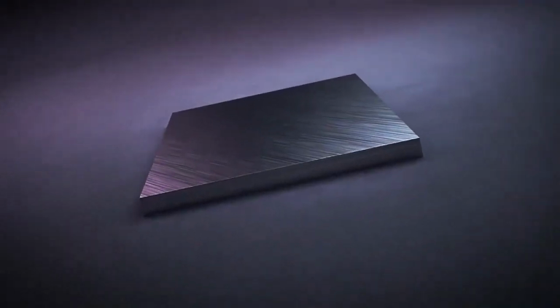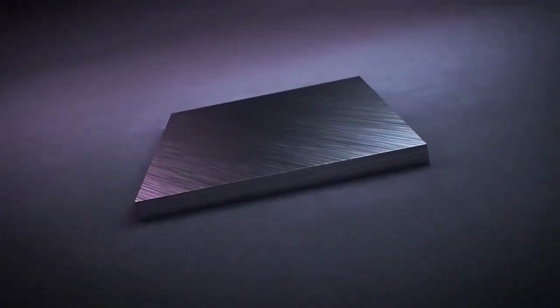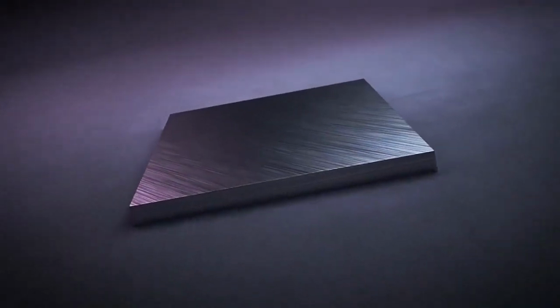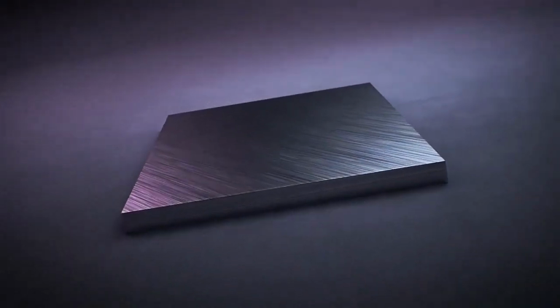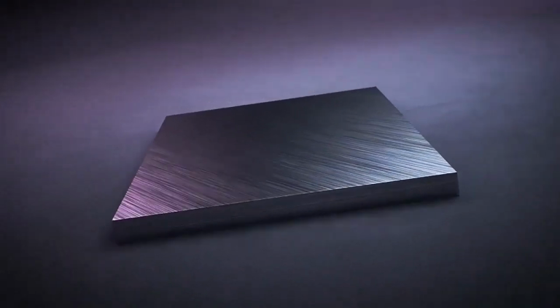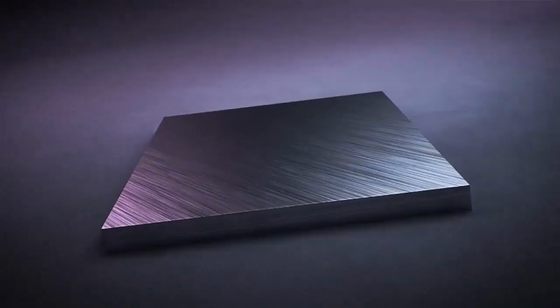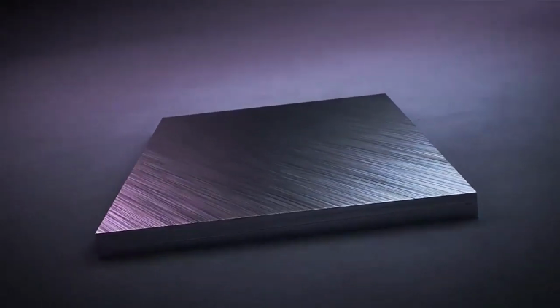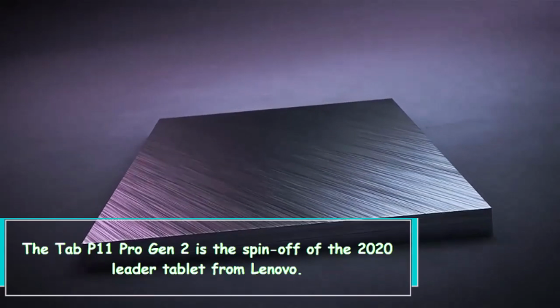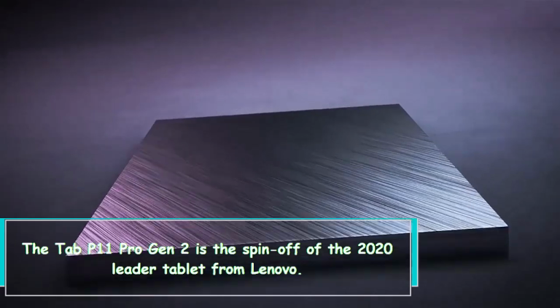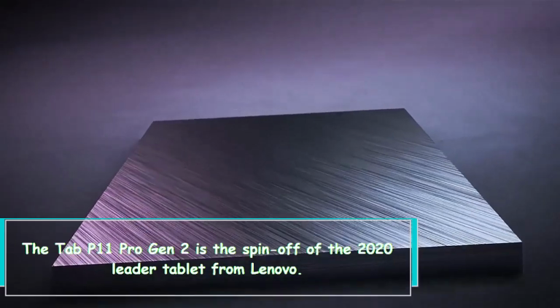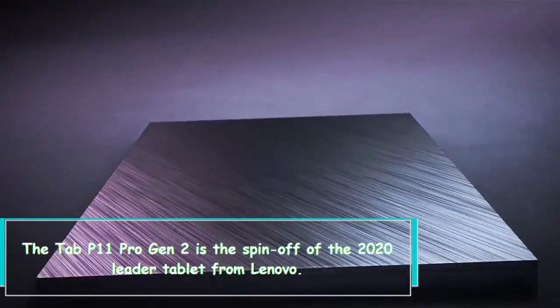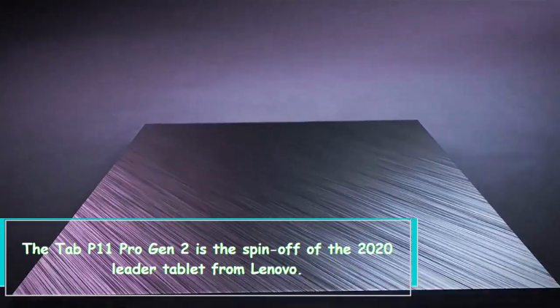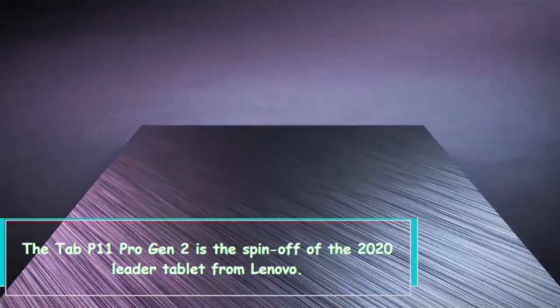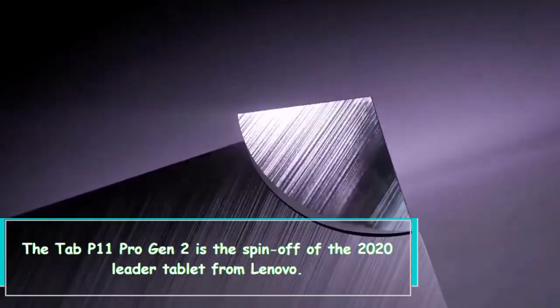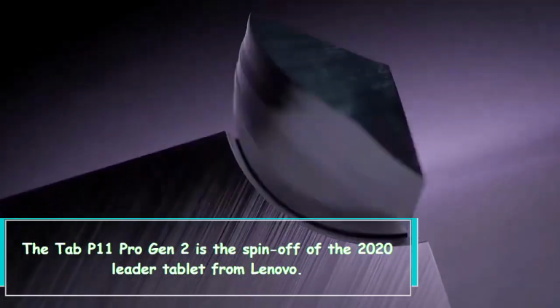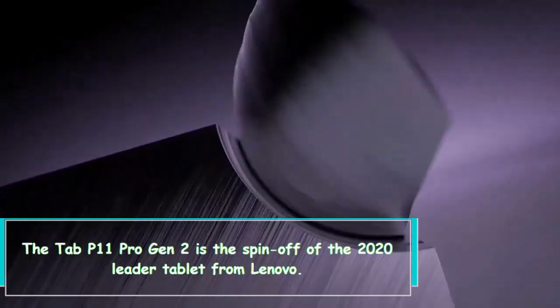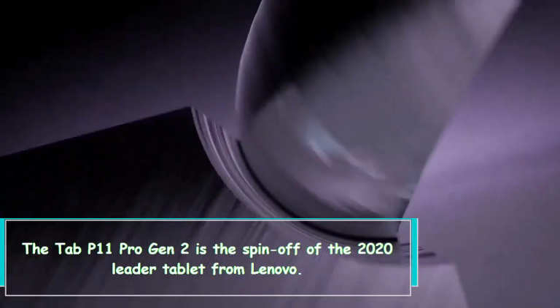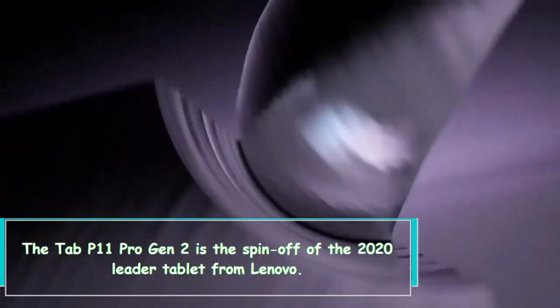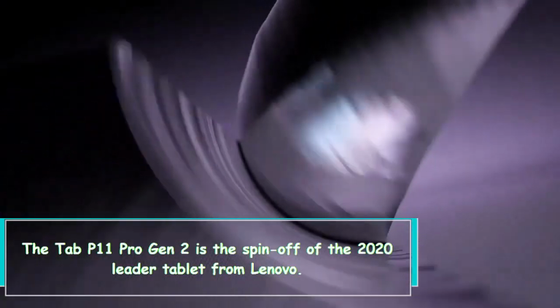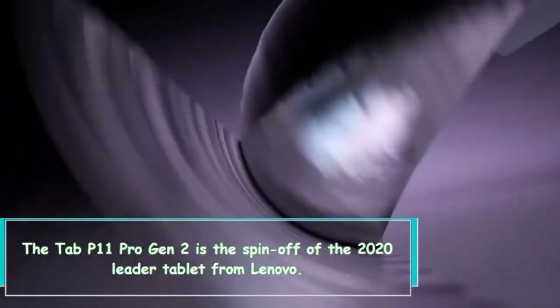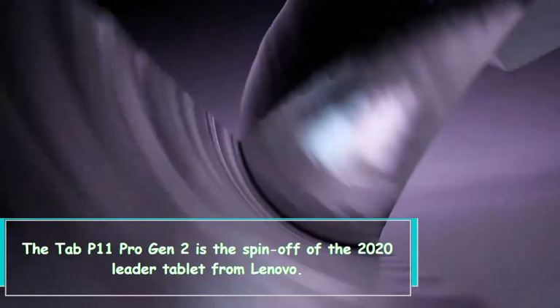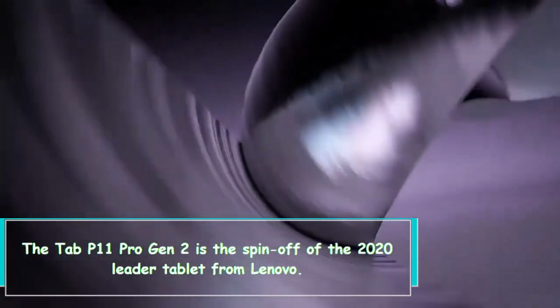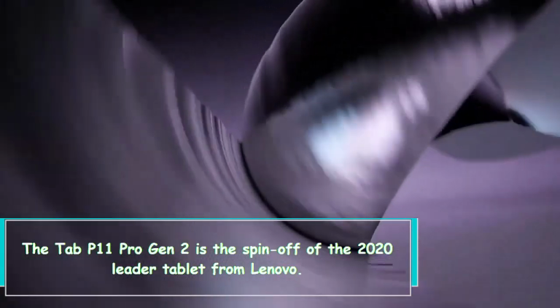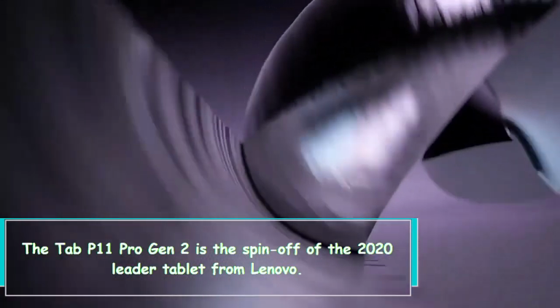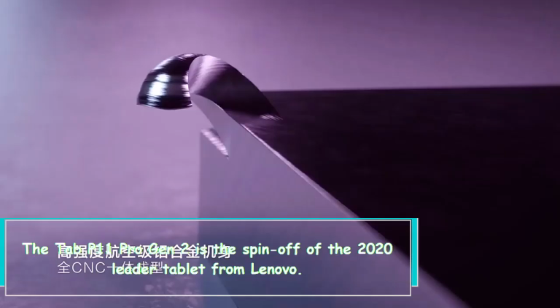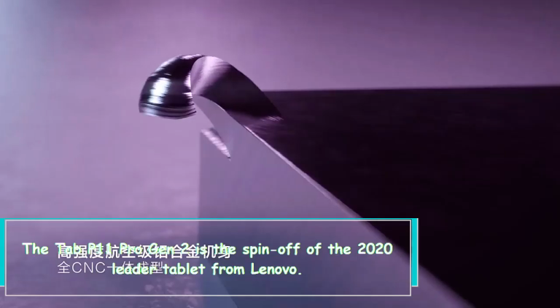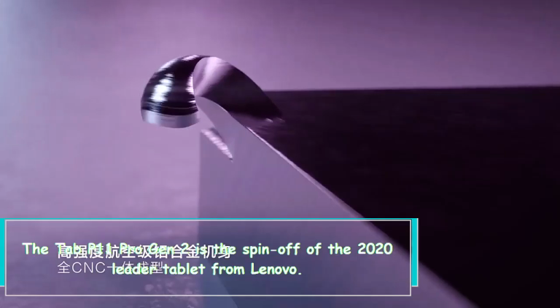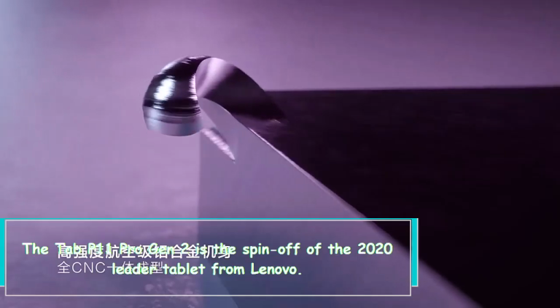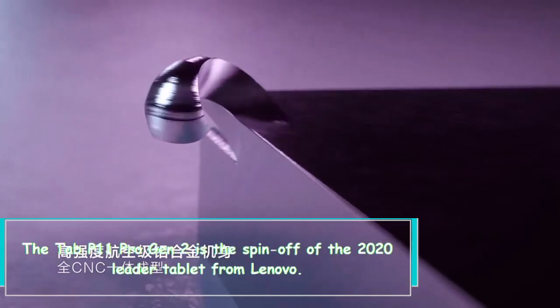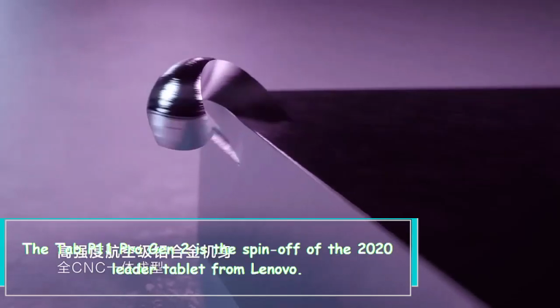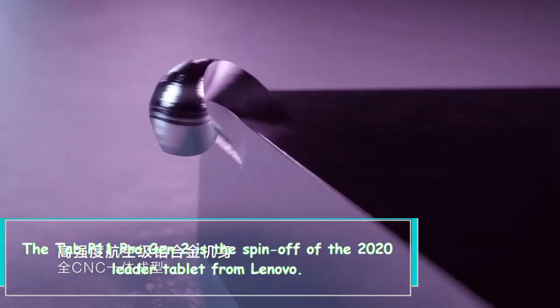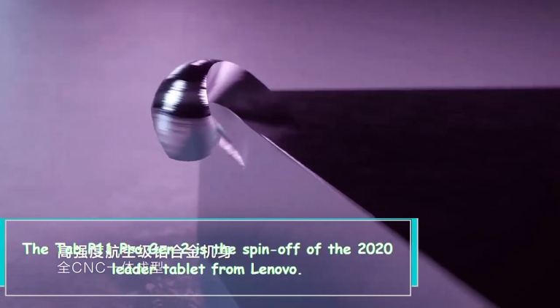Hi everybody! The Tab P11 Pro Gen 2 is the spin-off of the 2020 tablet from Lenovo.